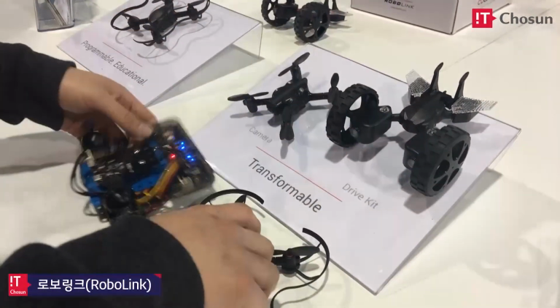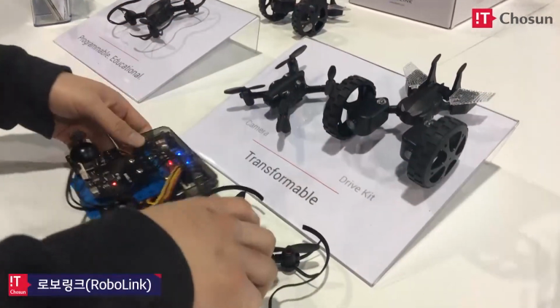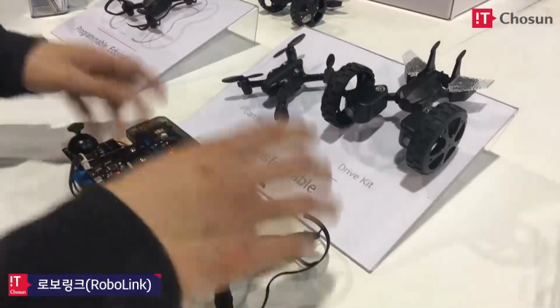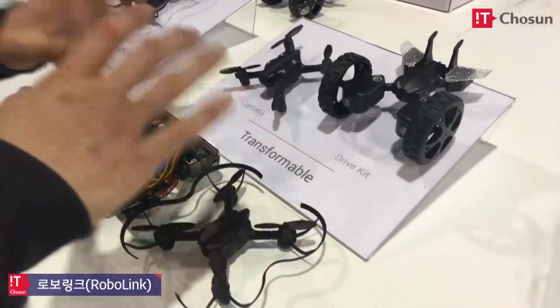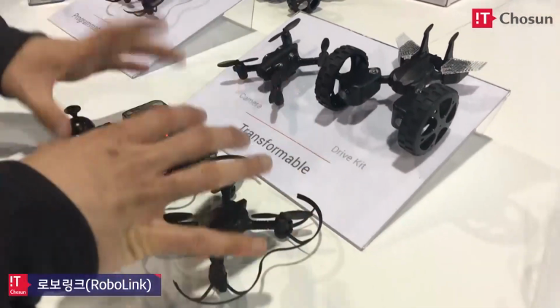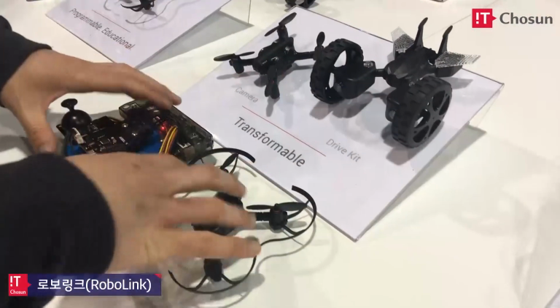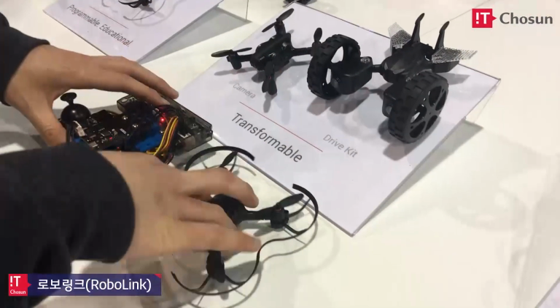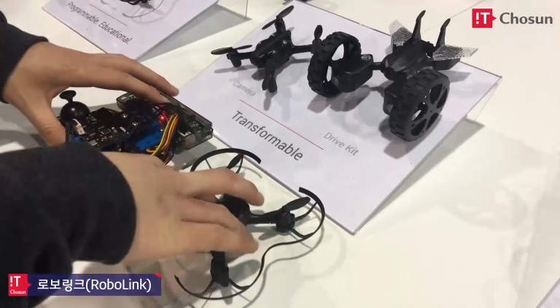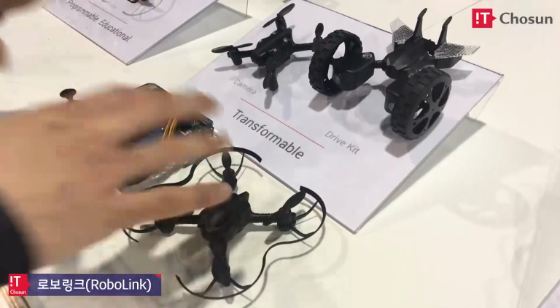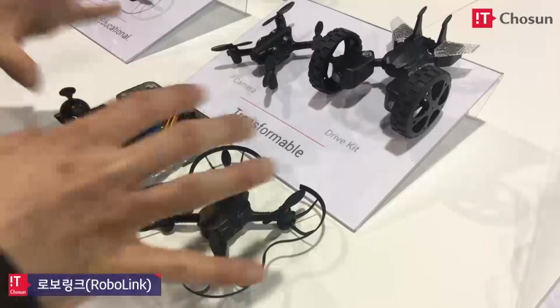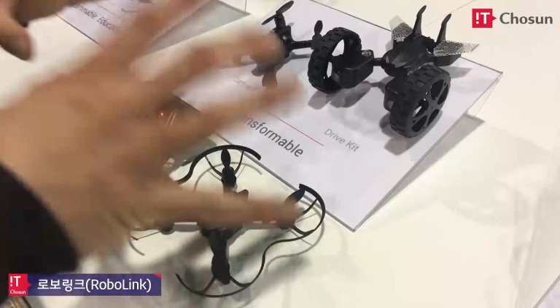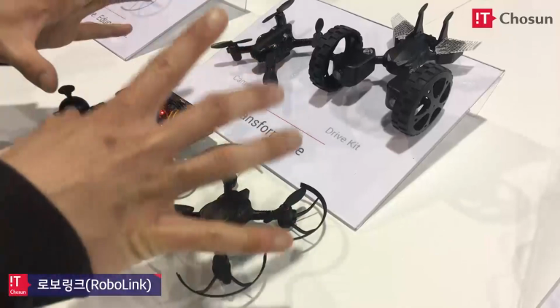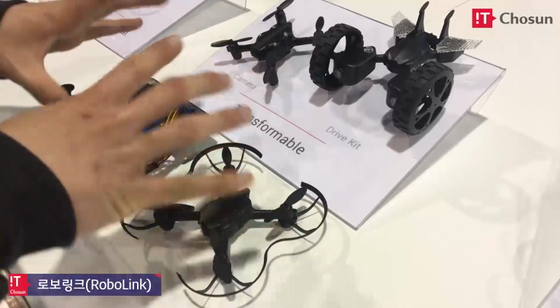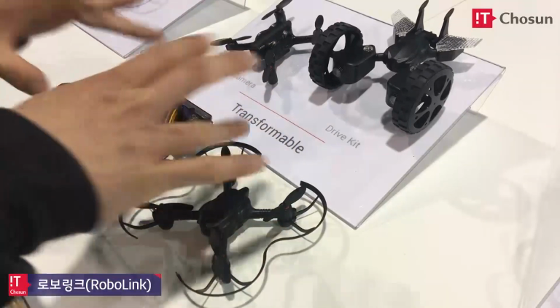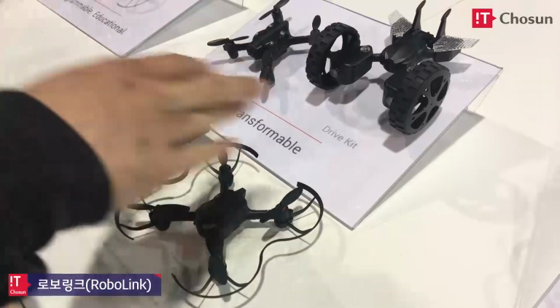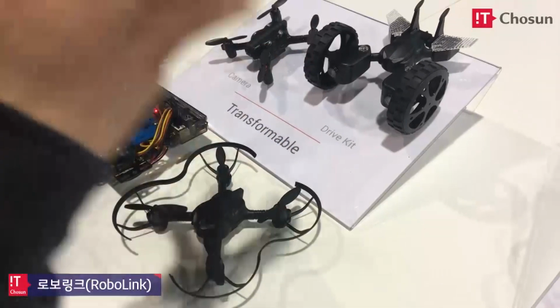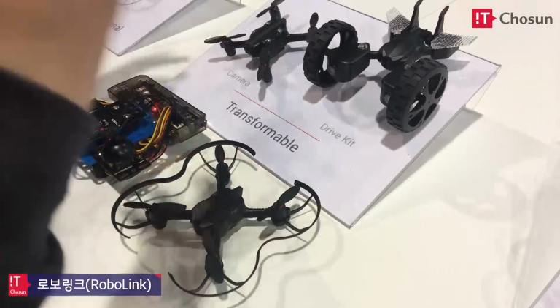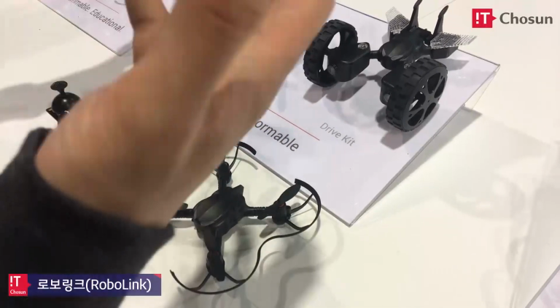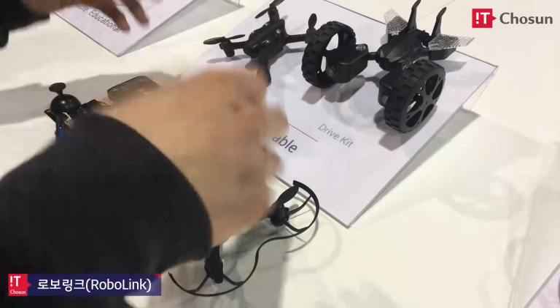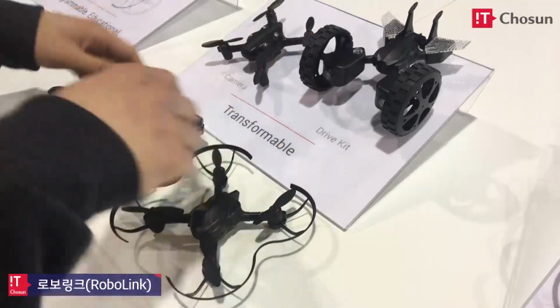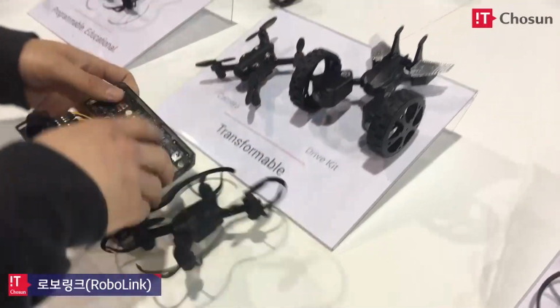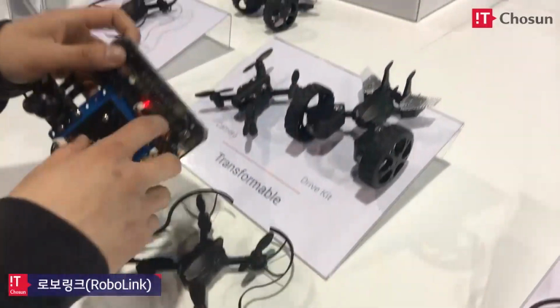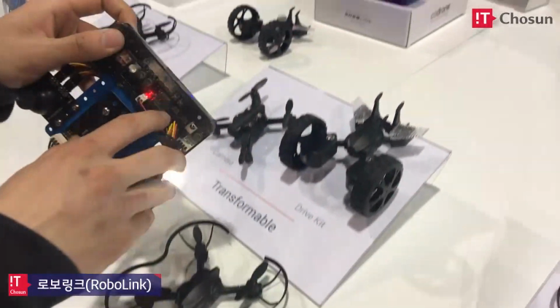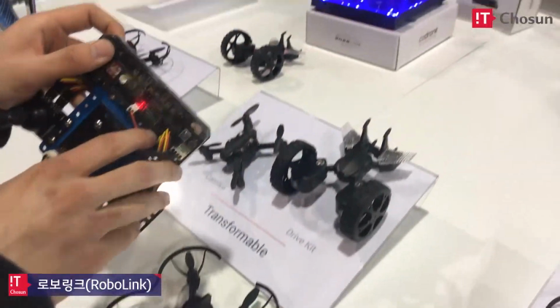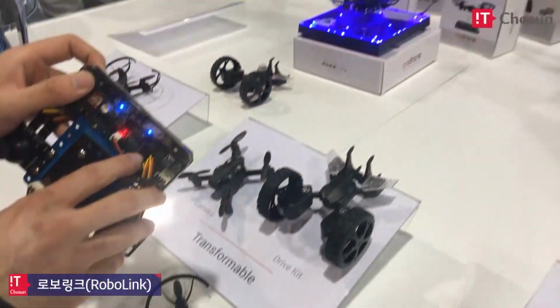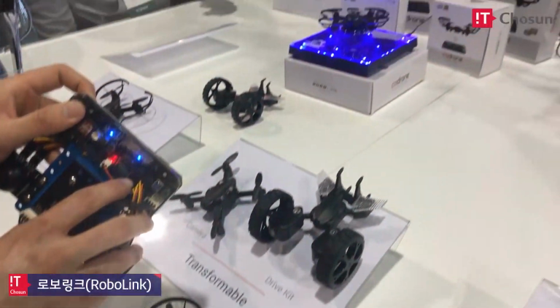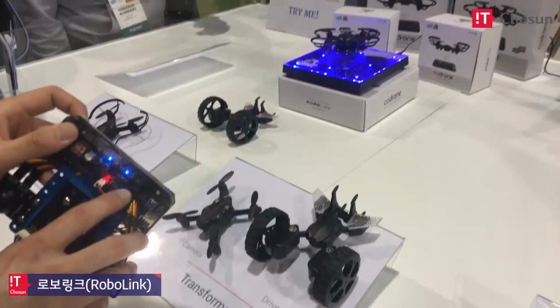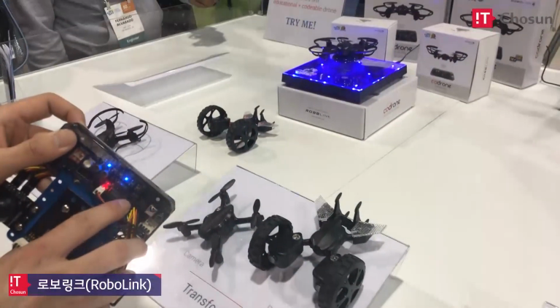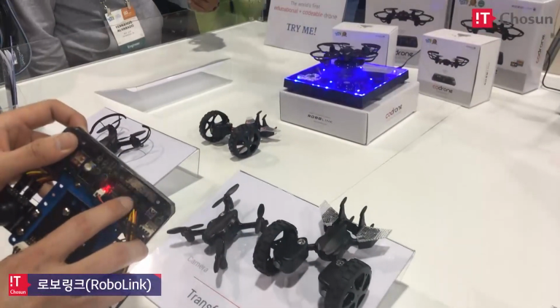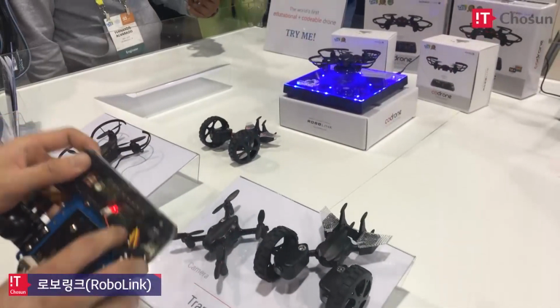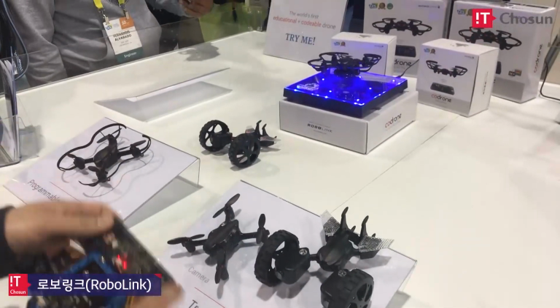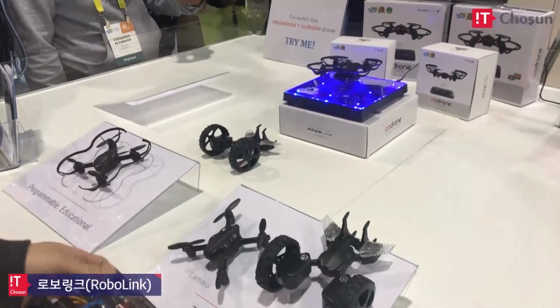It's all about learning how to program — it's really customizable. You can do anything you want; you can add your own sensors if you want.